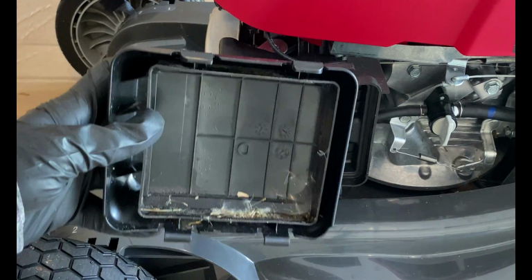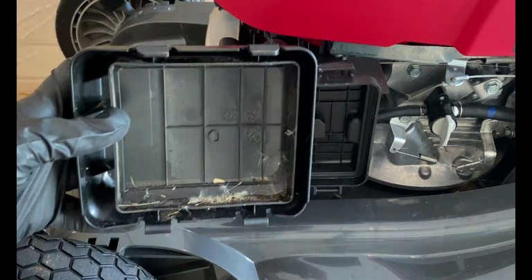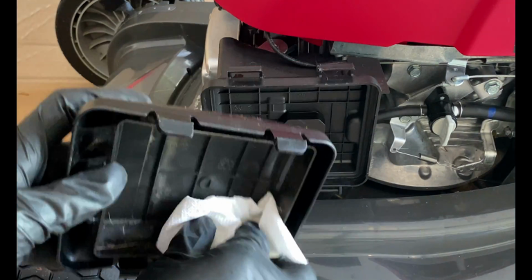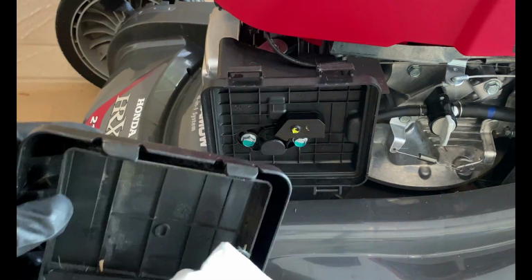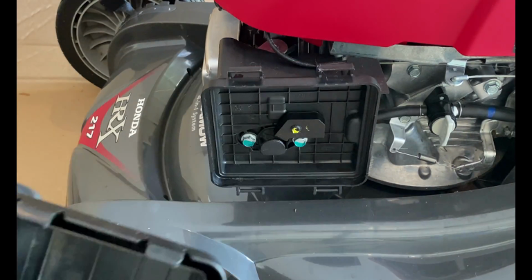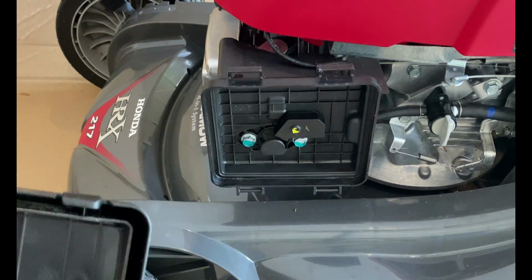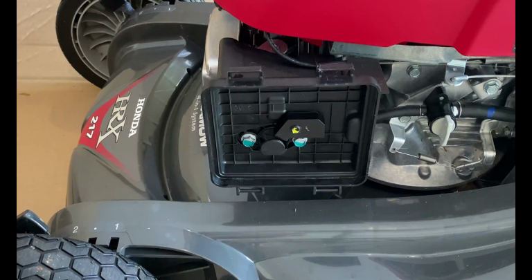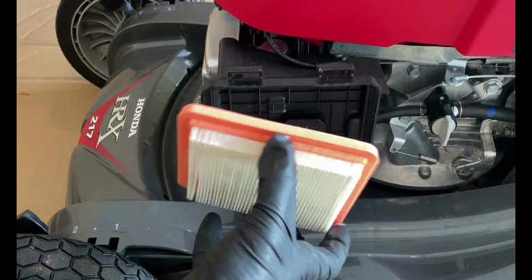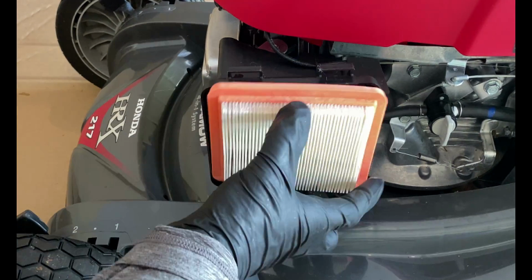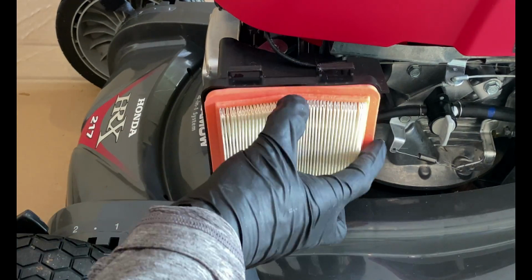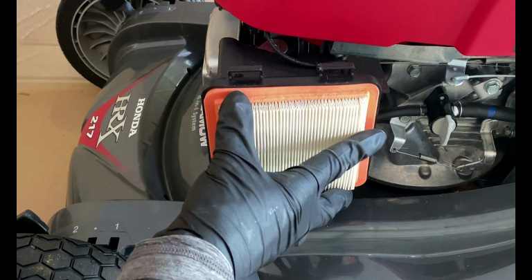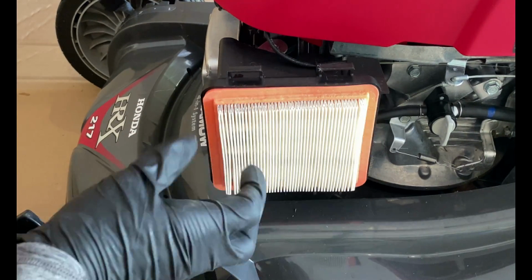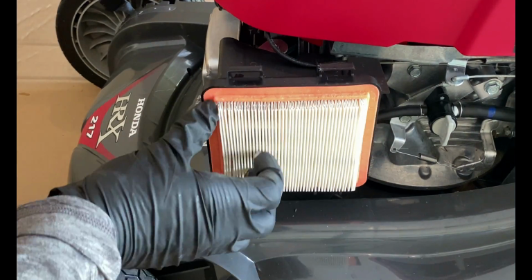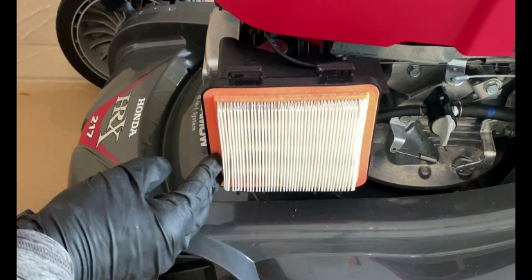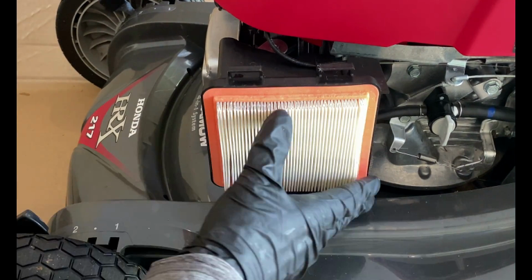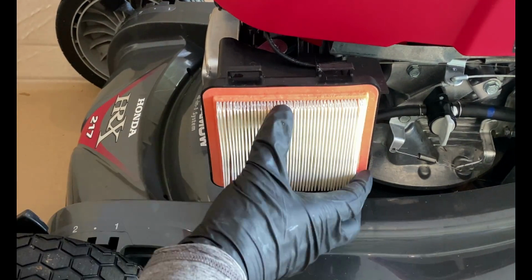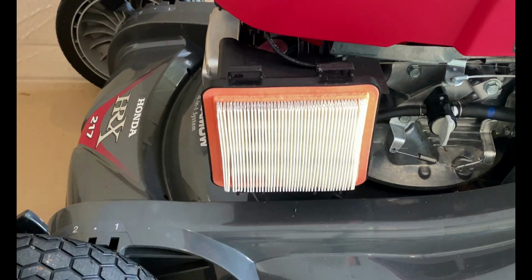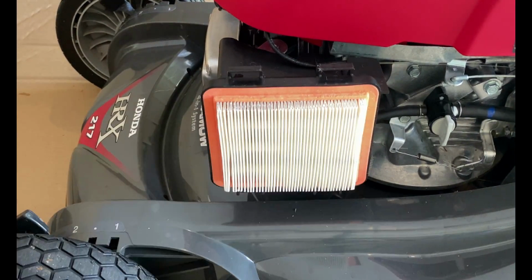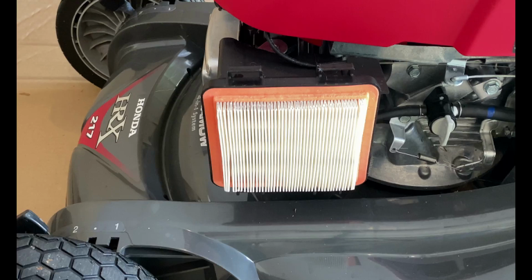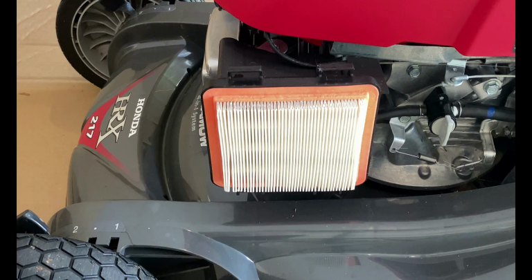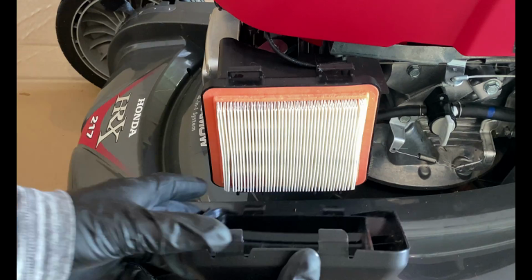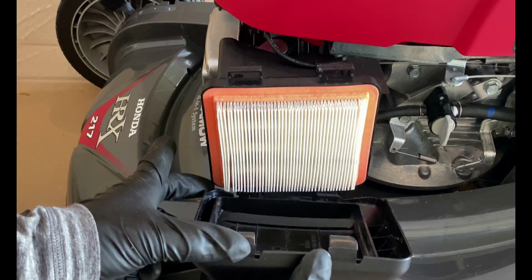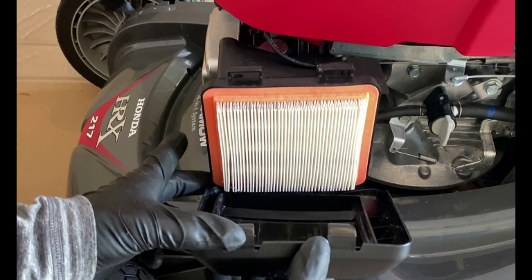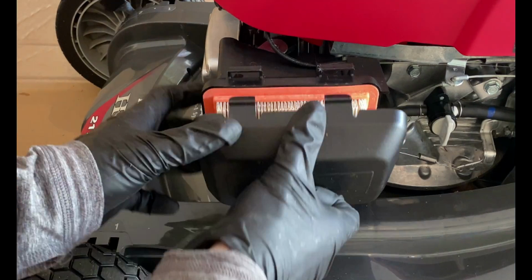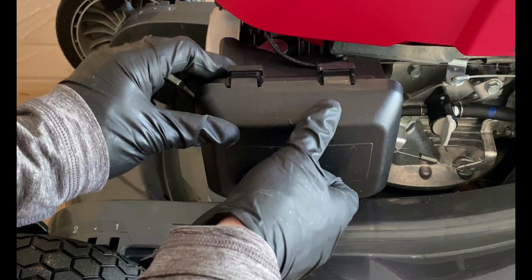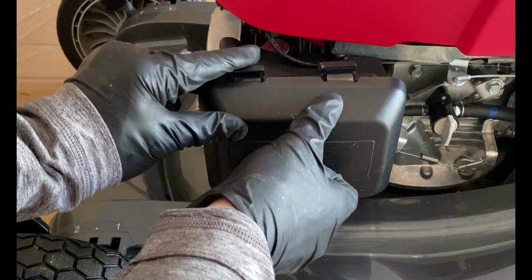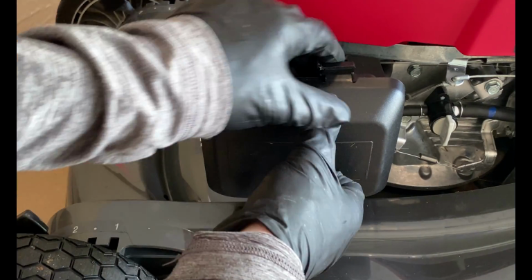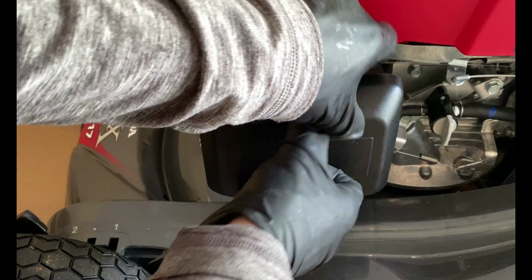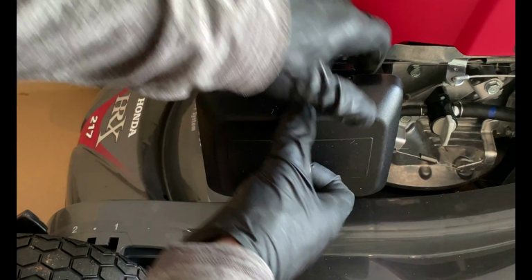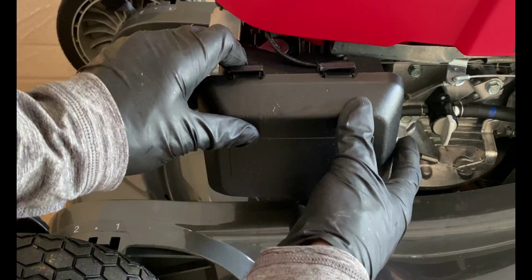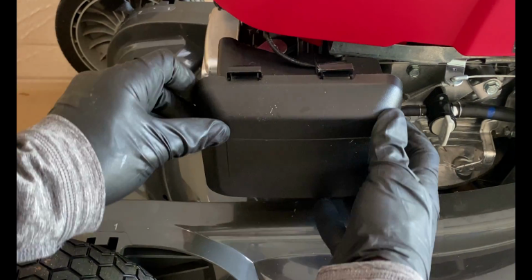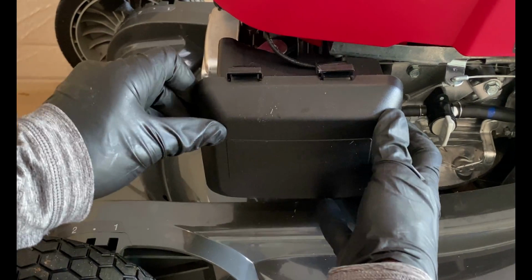I think this is just excess sealer that flashed into the crankcase and broke down over time, which is why the levels are so high.